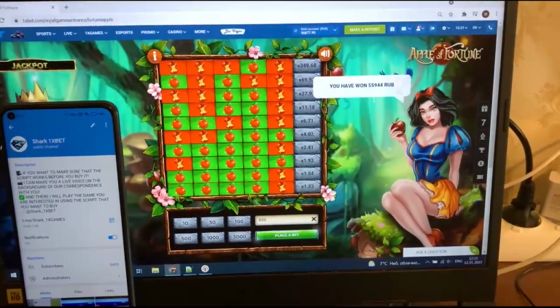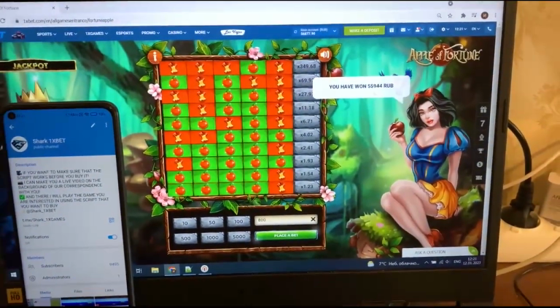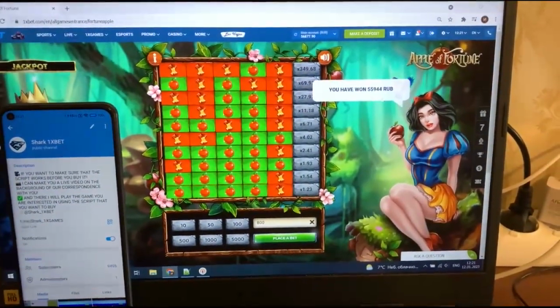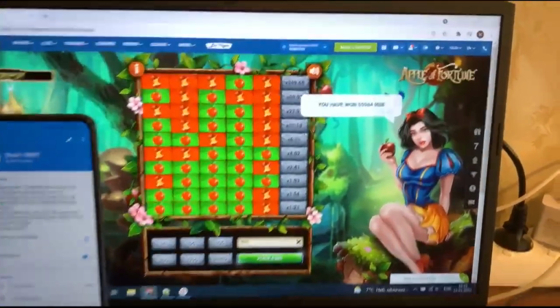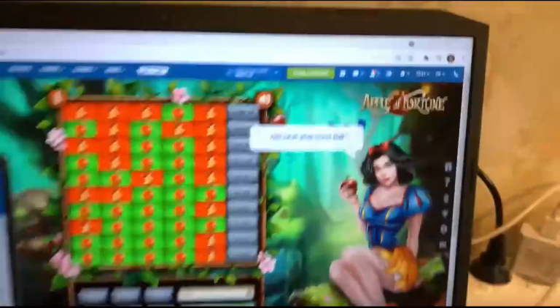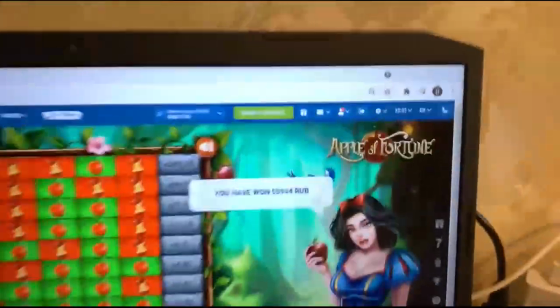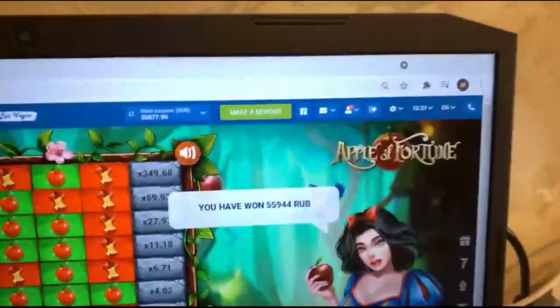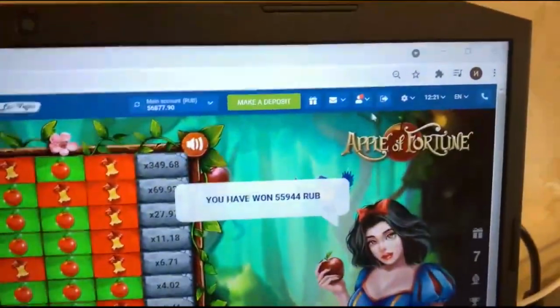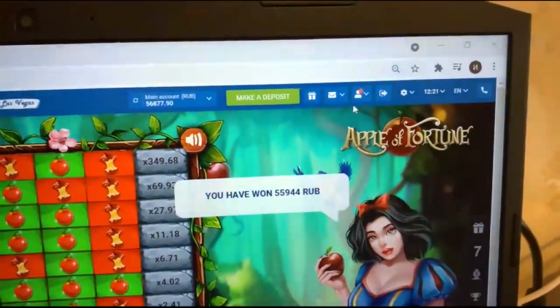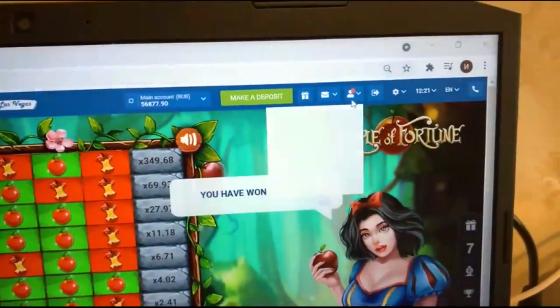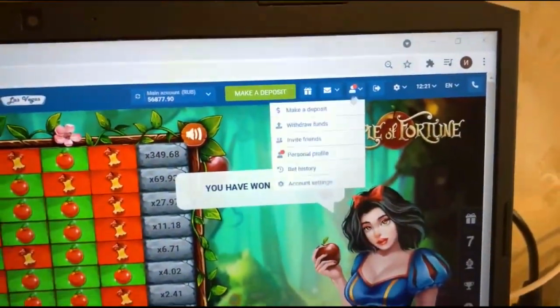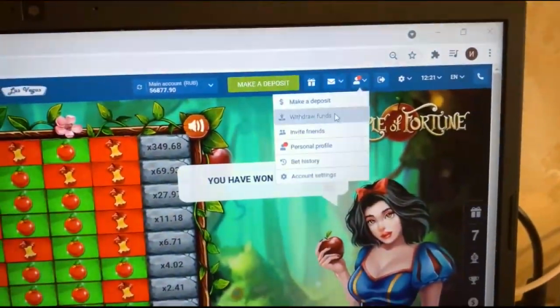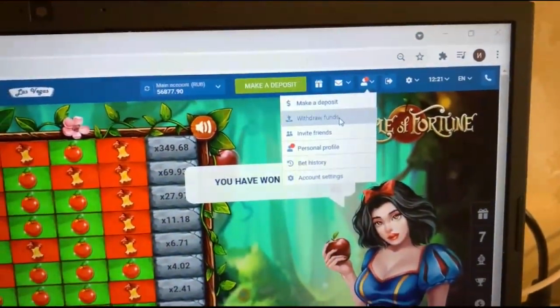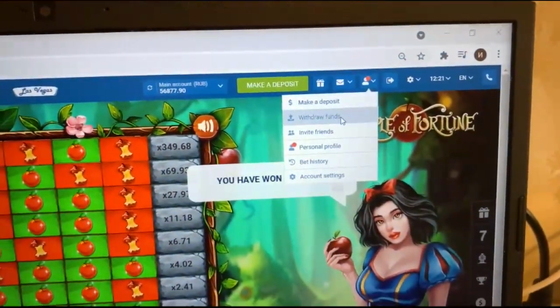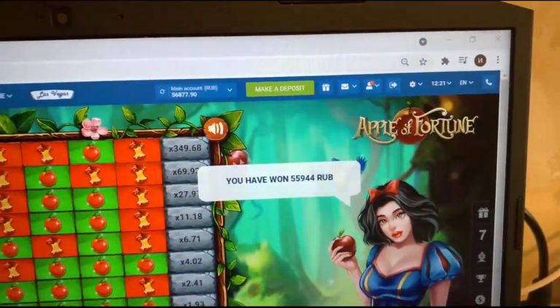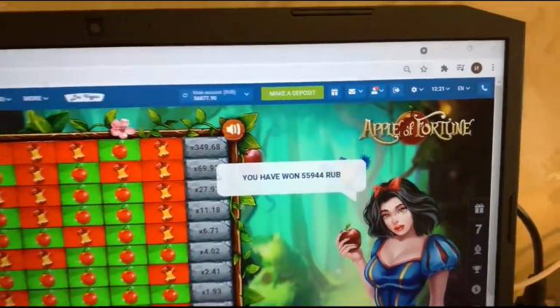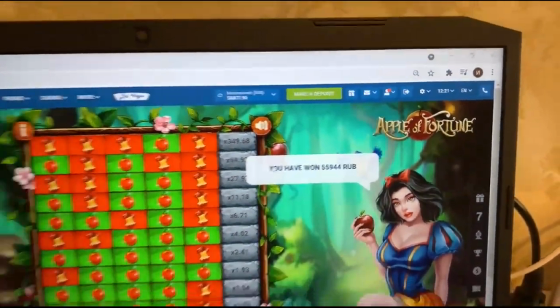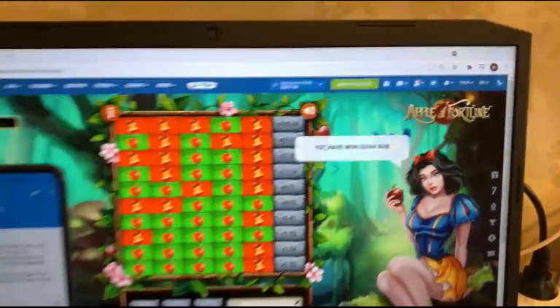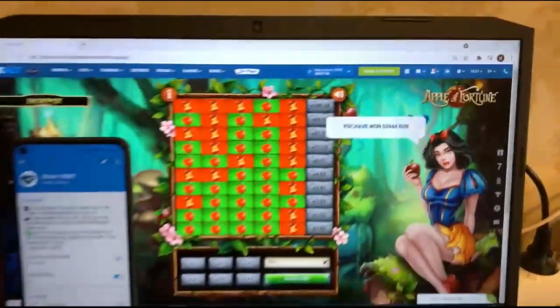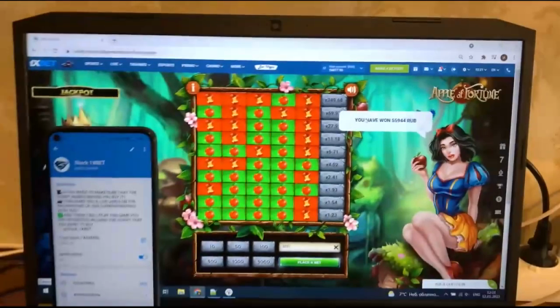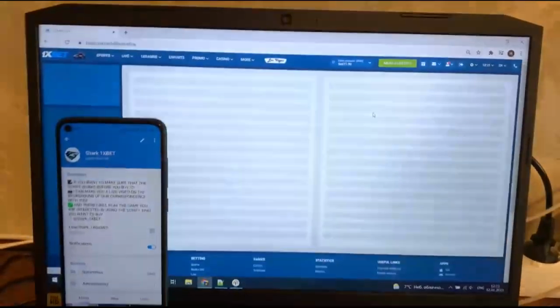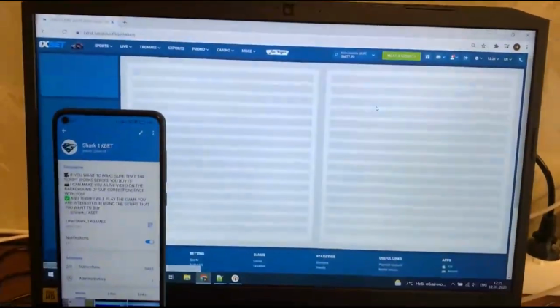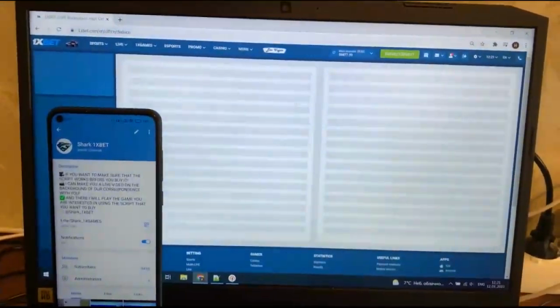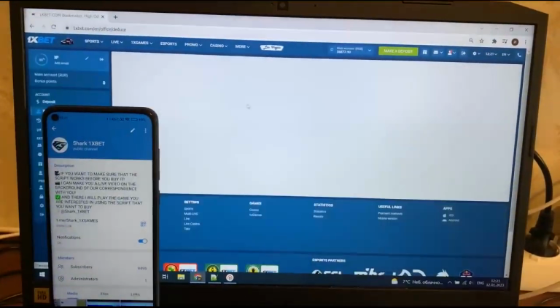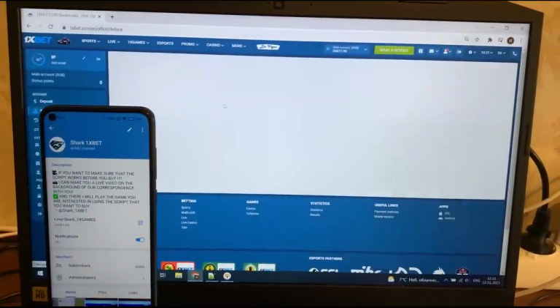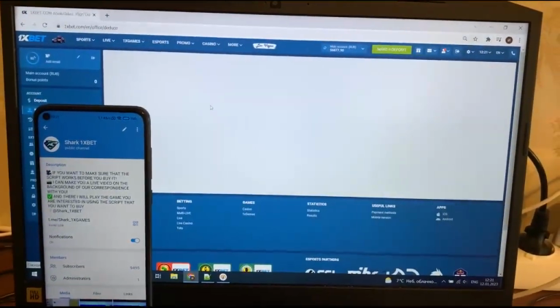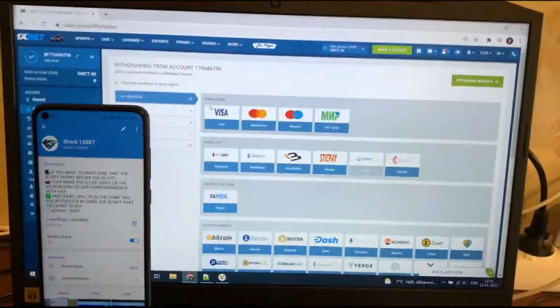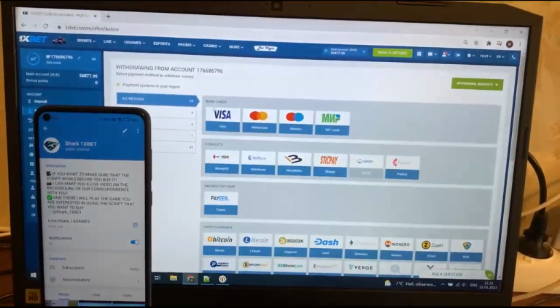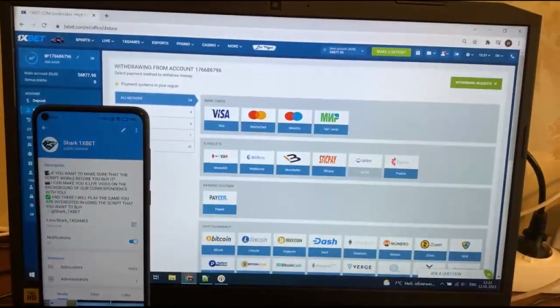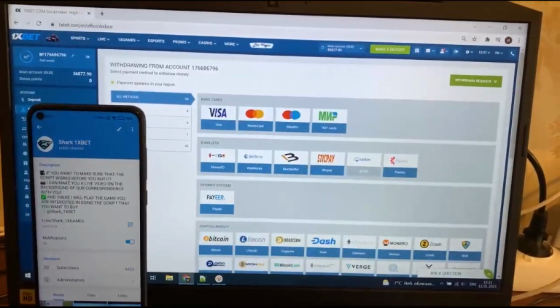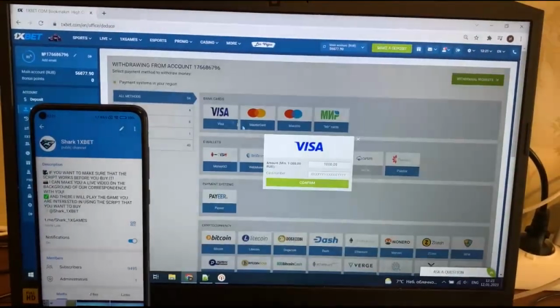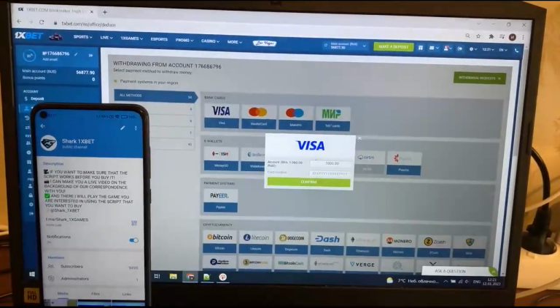You see guys, it's amazing. I win money. Go to the personal account to withdraw points and I withdraw it to my wizard card.